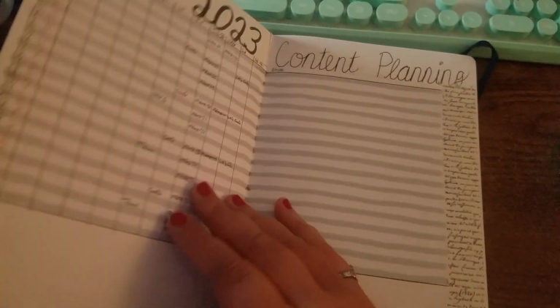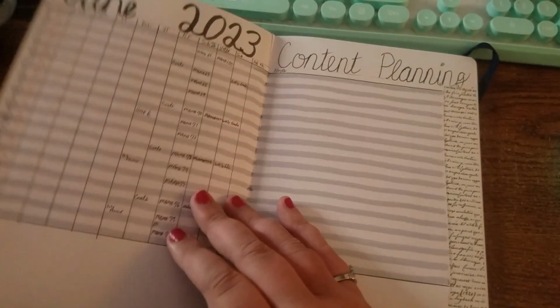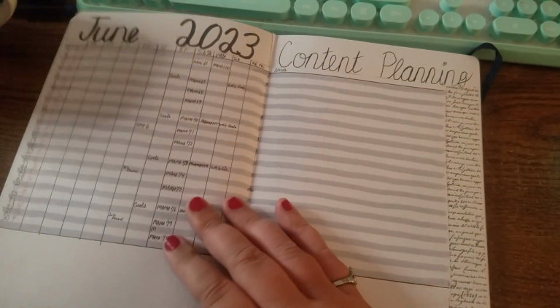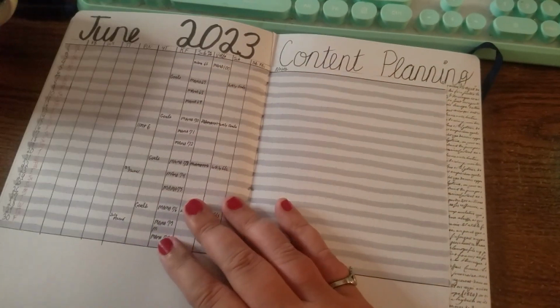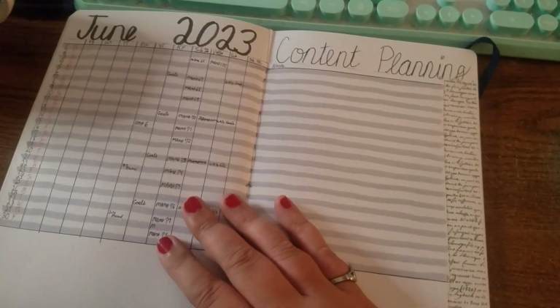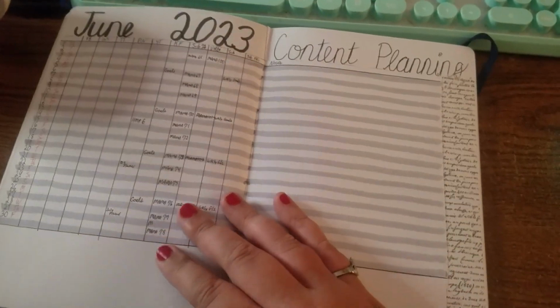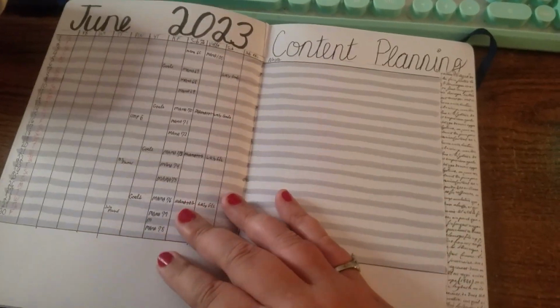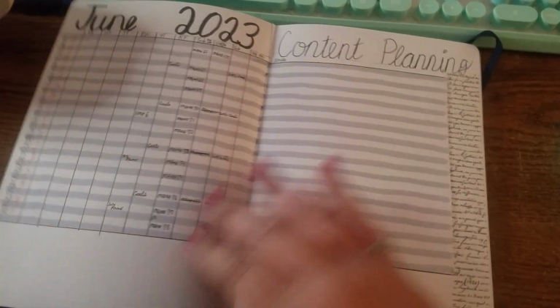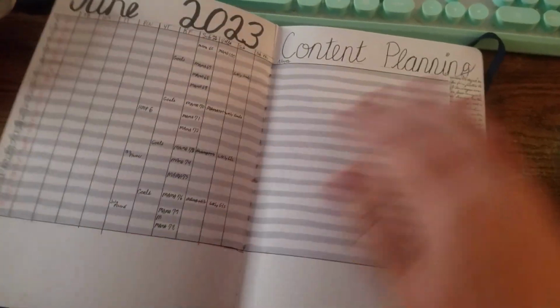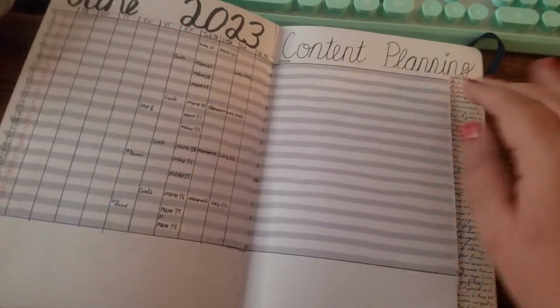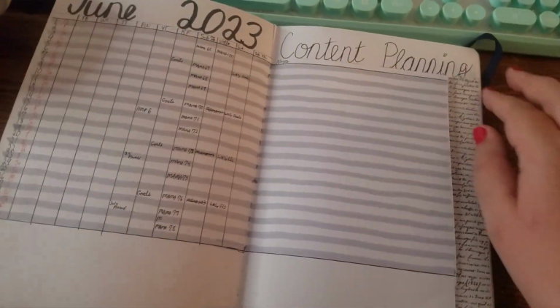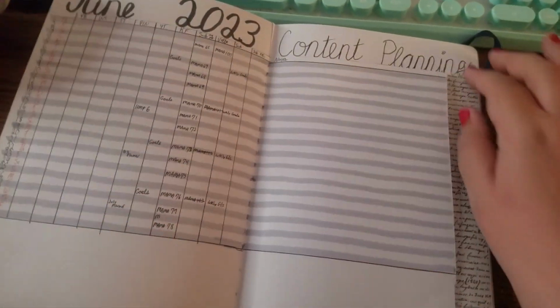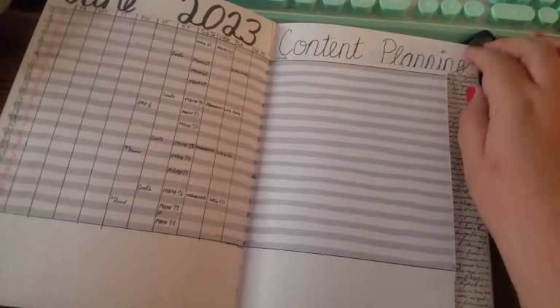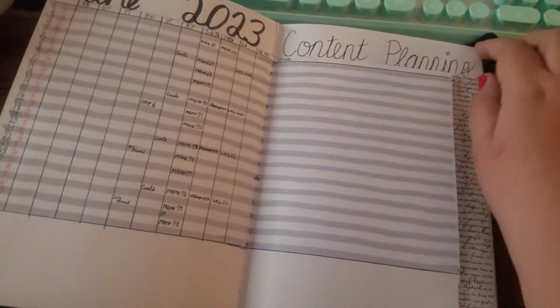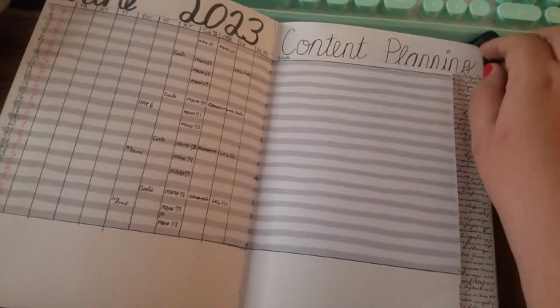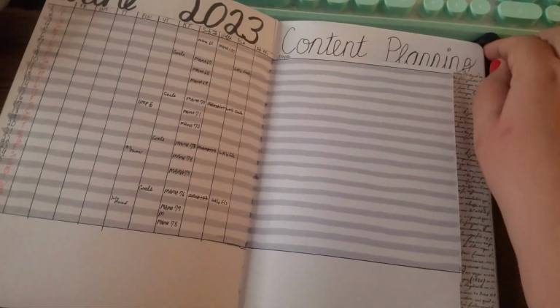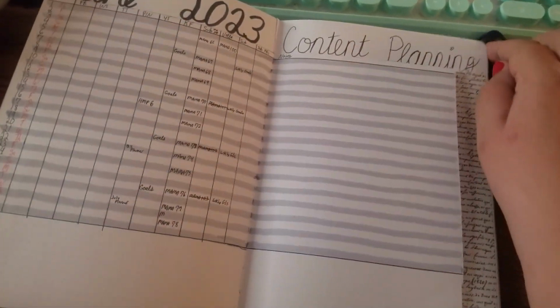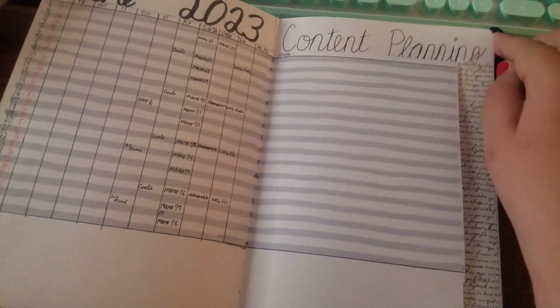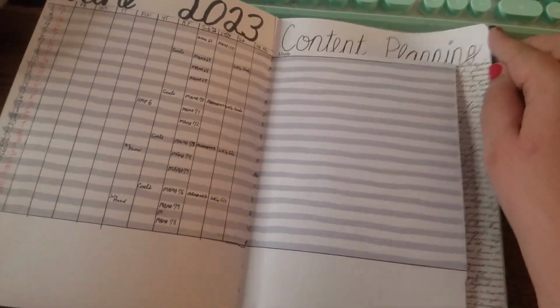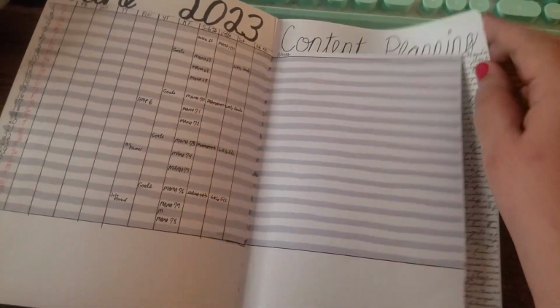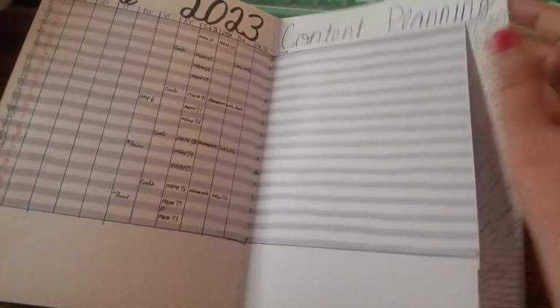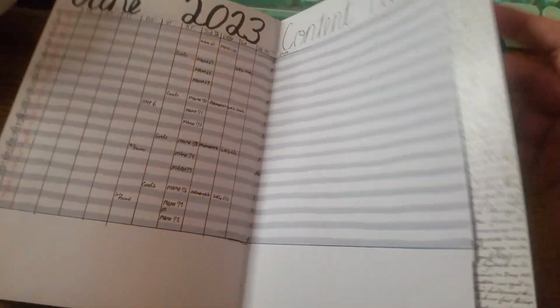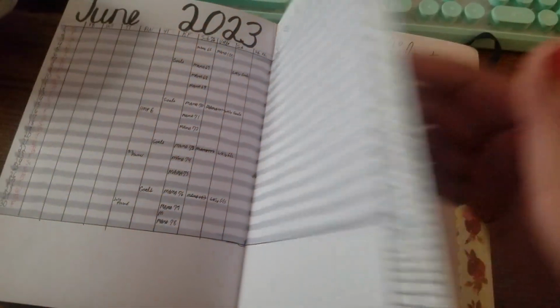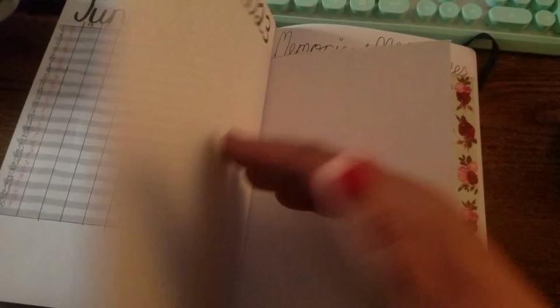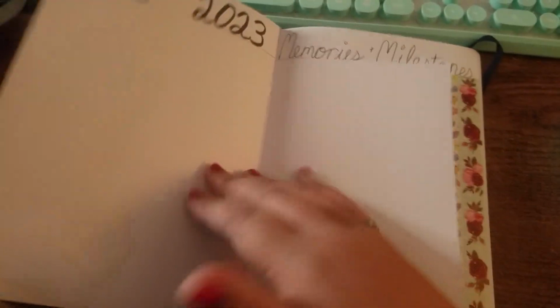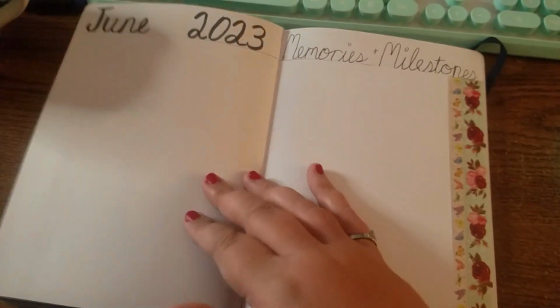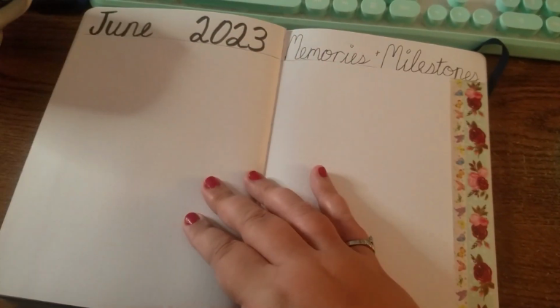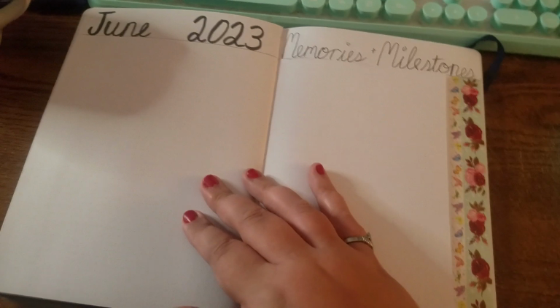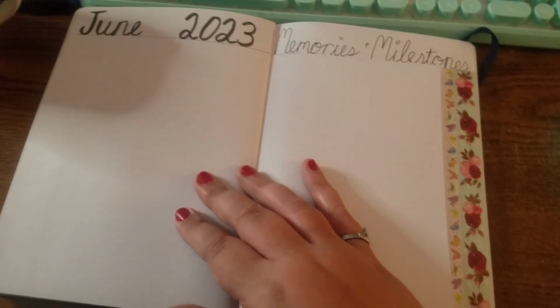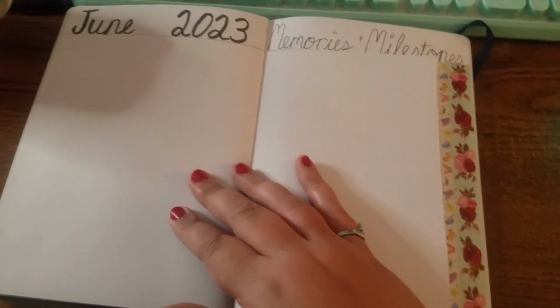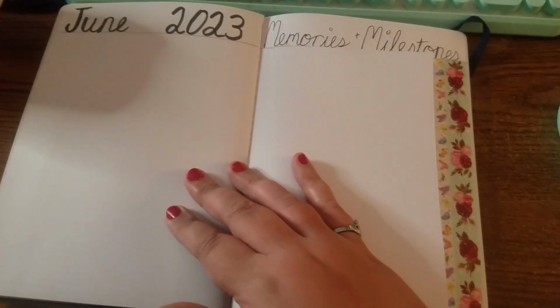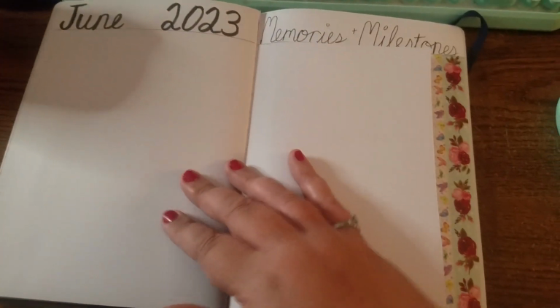Then it repeats for June, and then June memories.